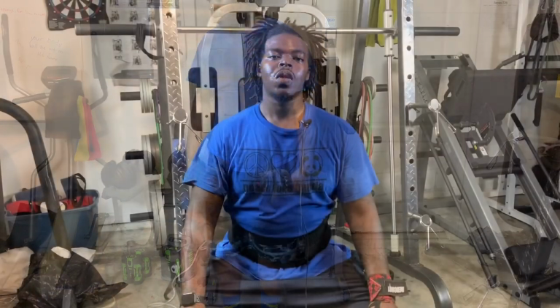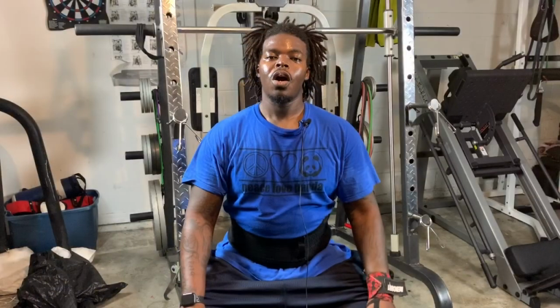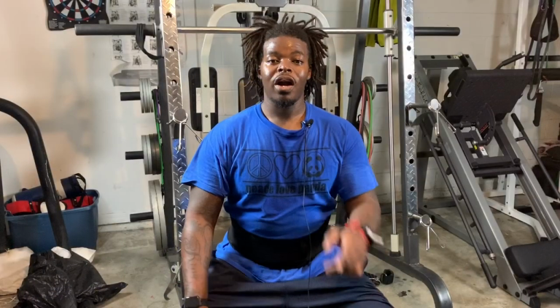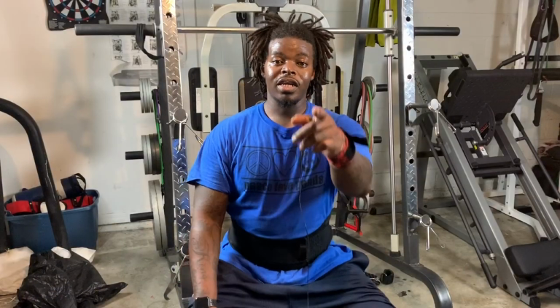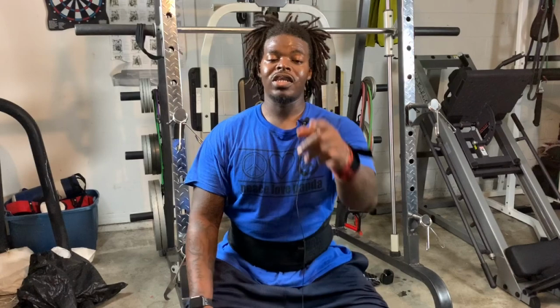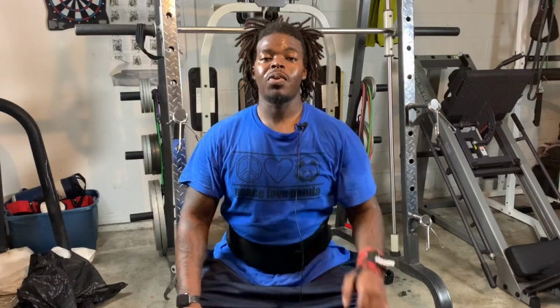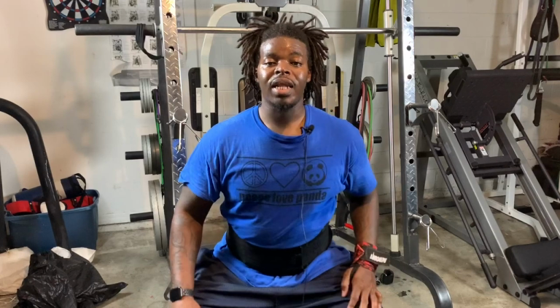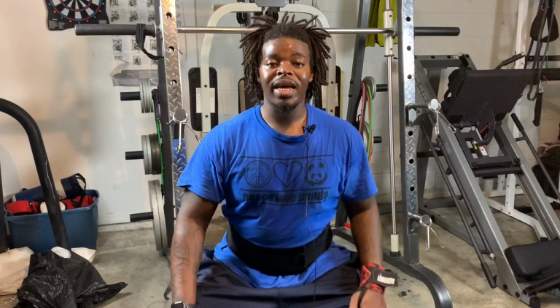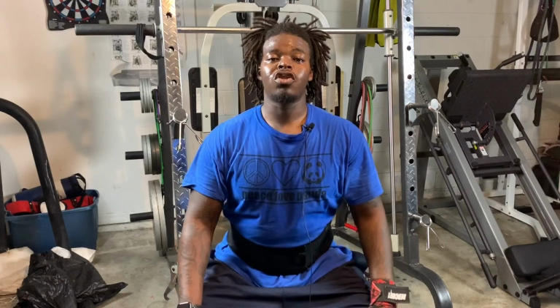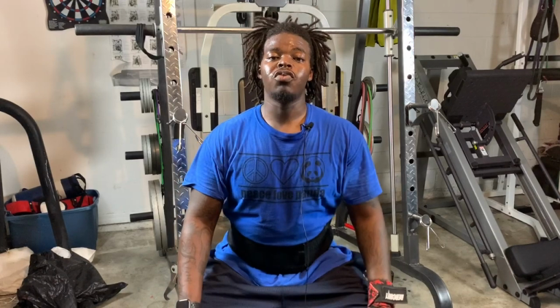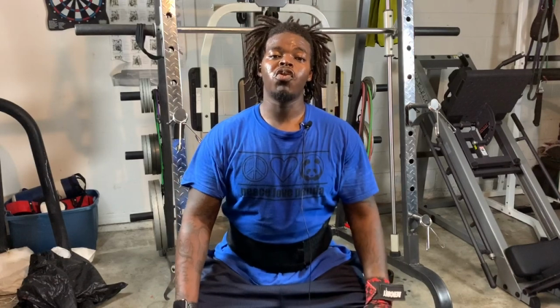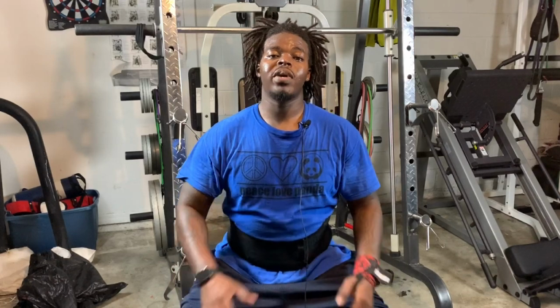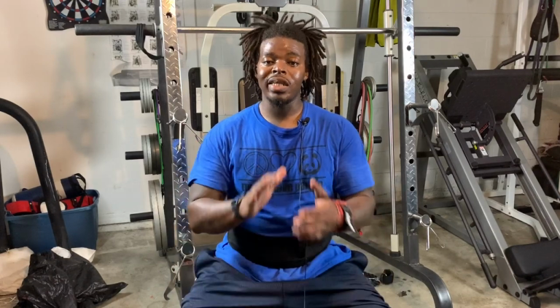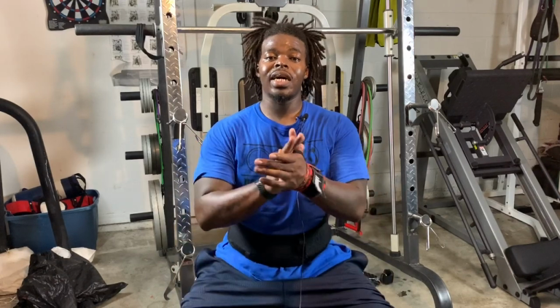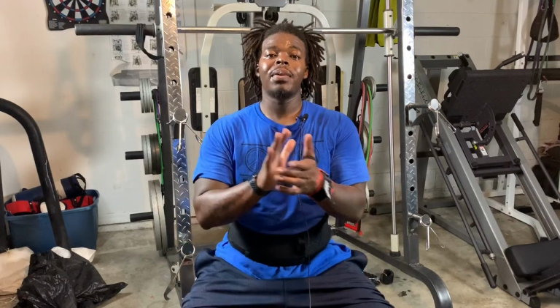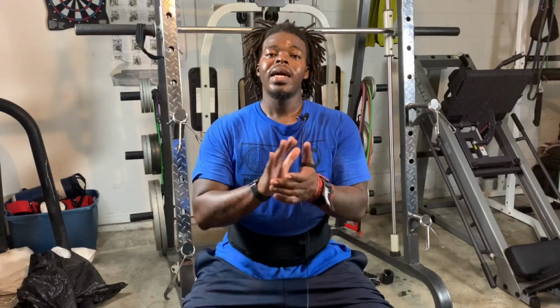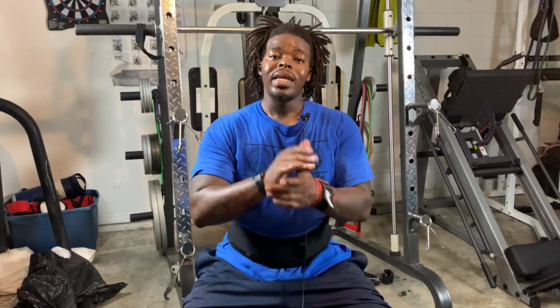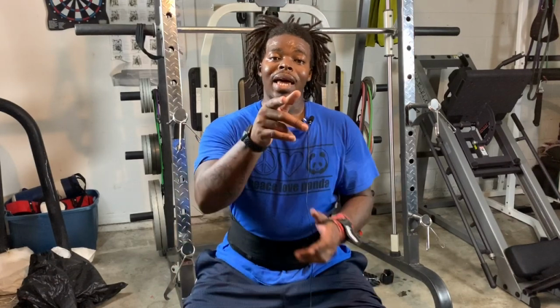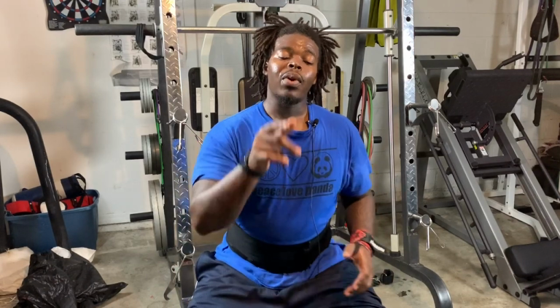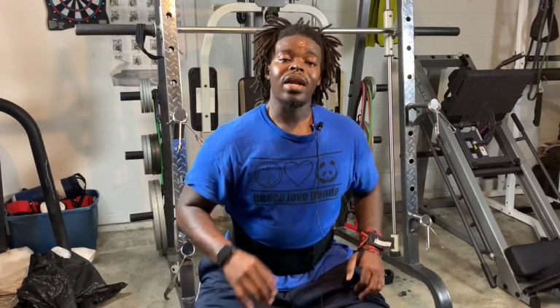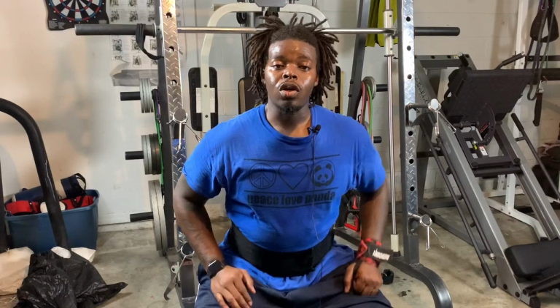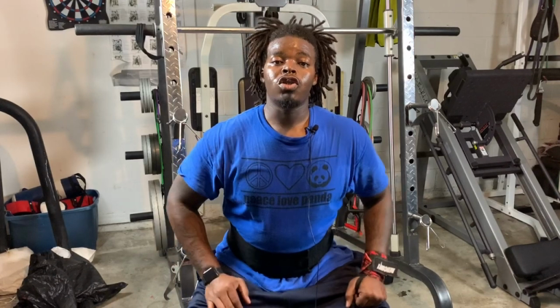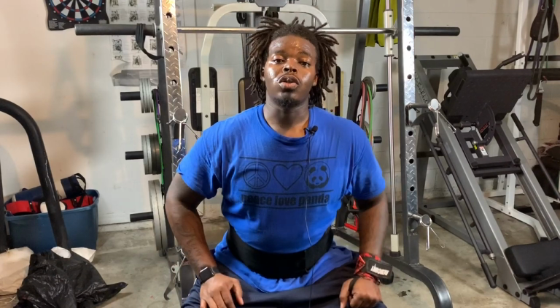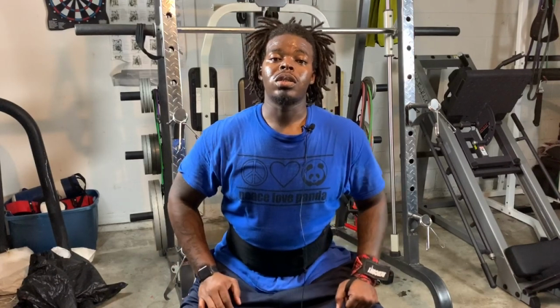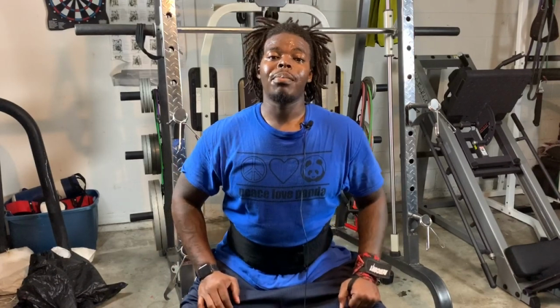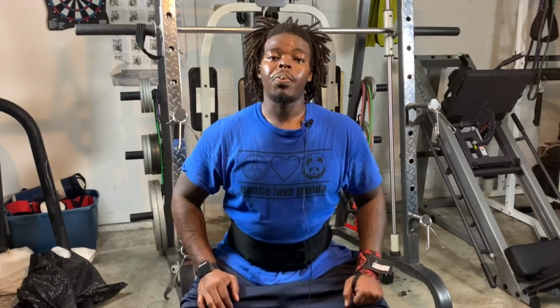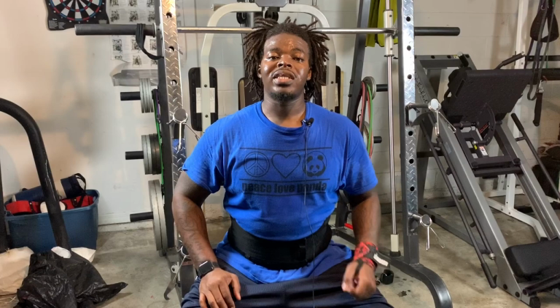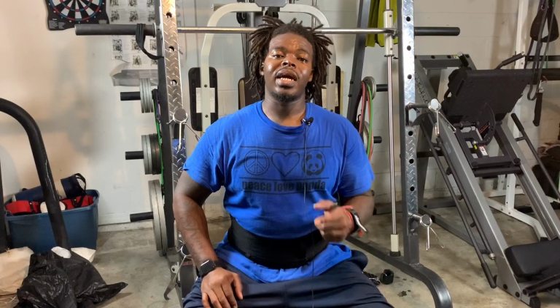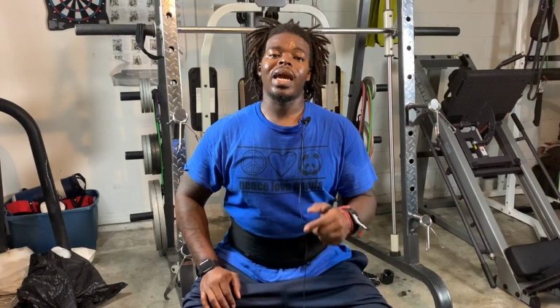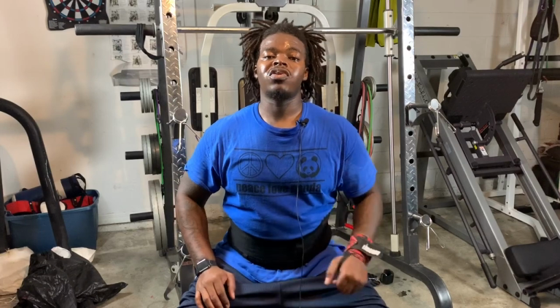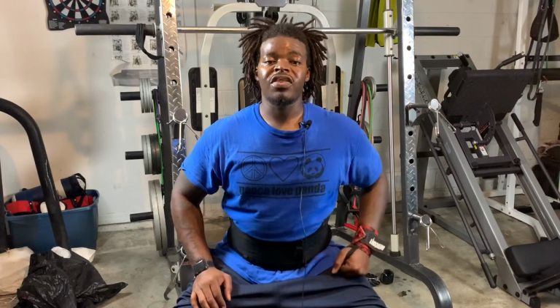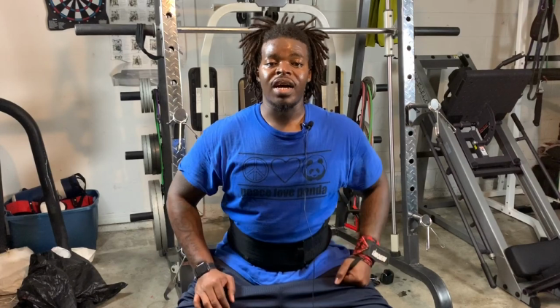Good job on the last two movements. Now we're headed on to dumbbell press and cable chest flies.